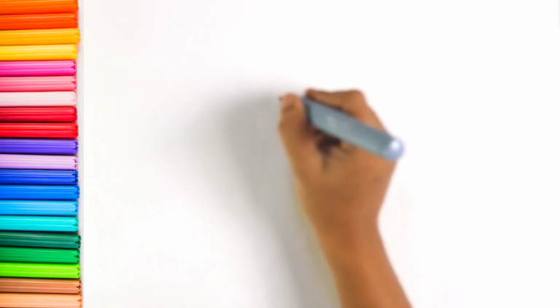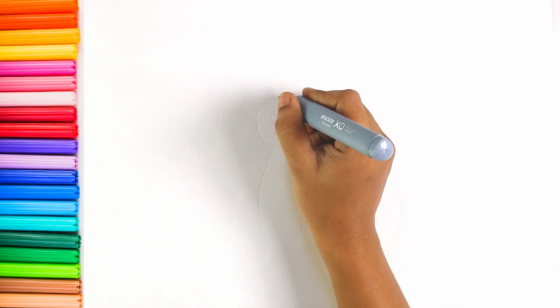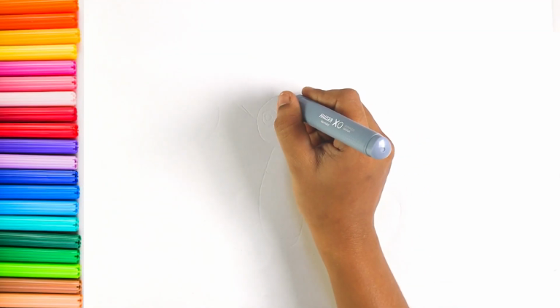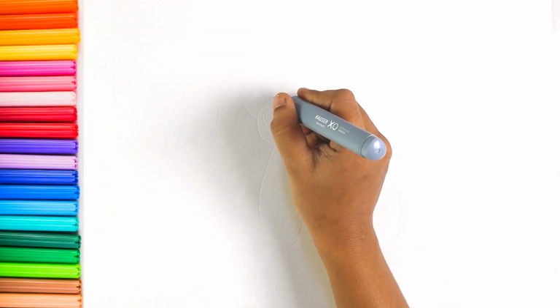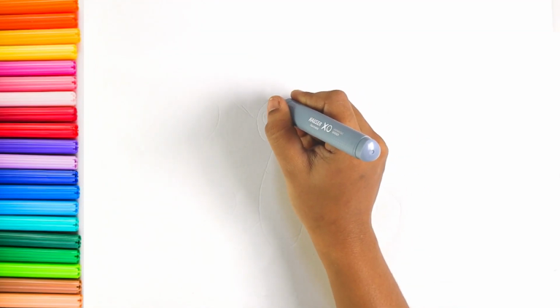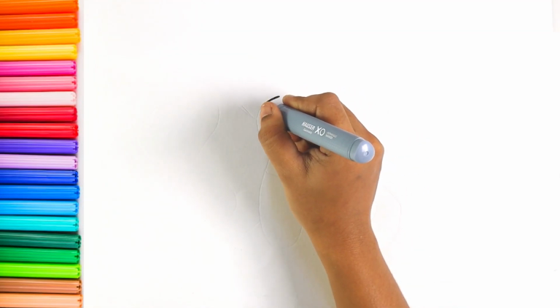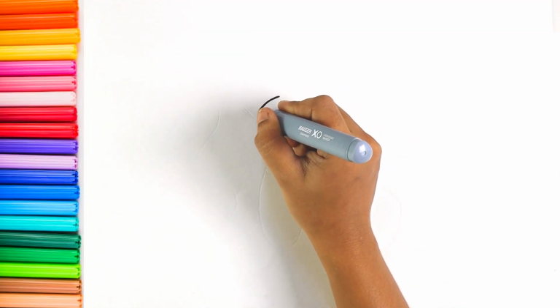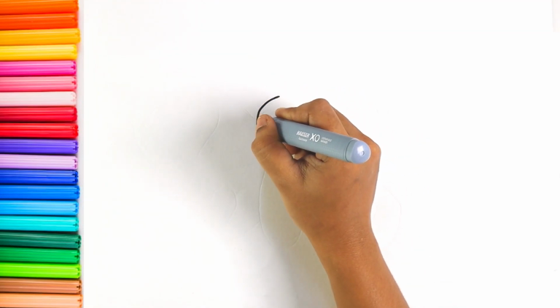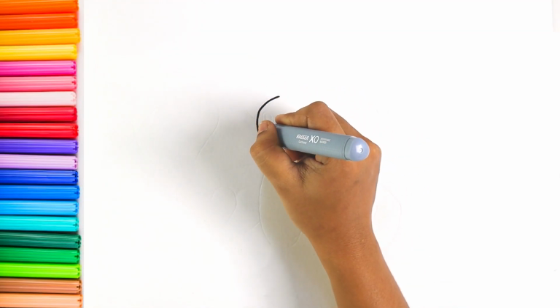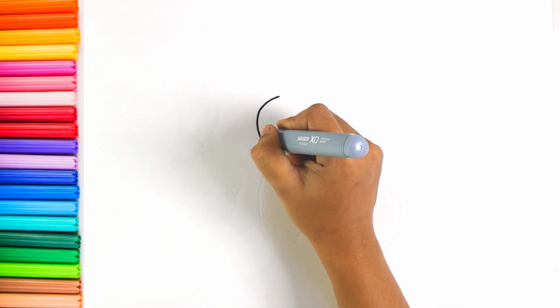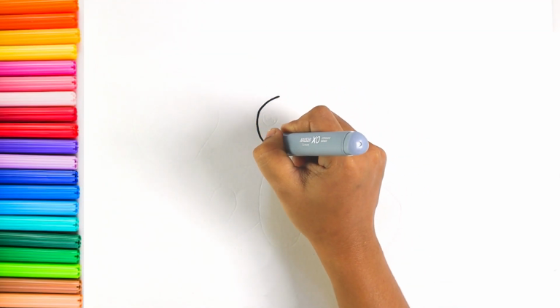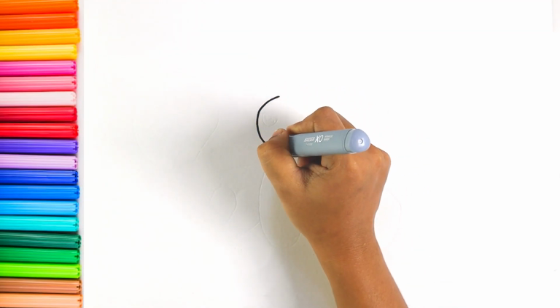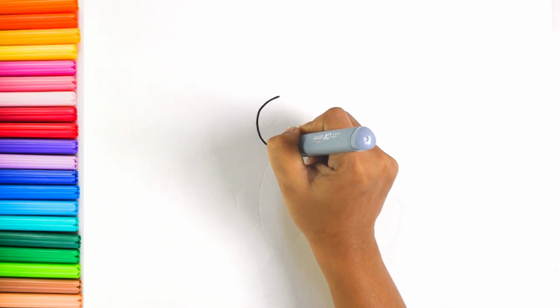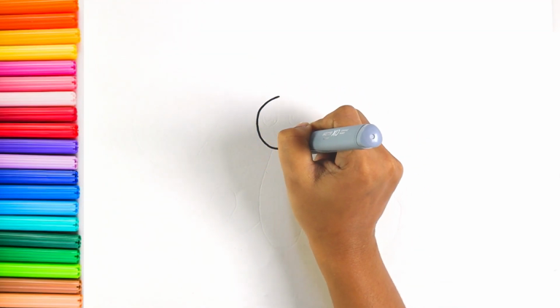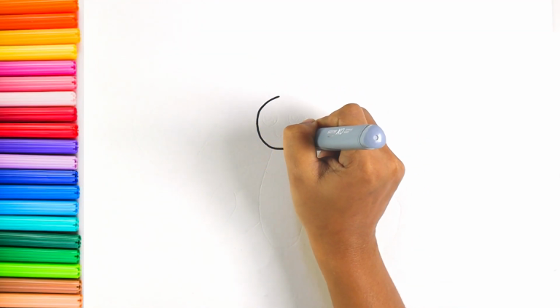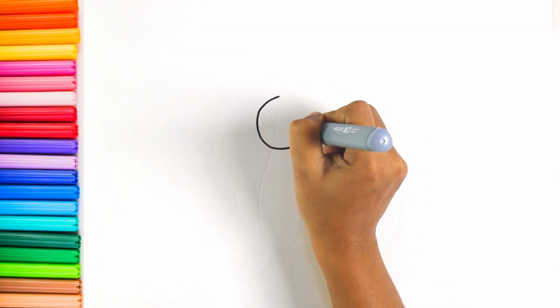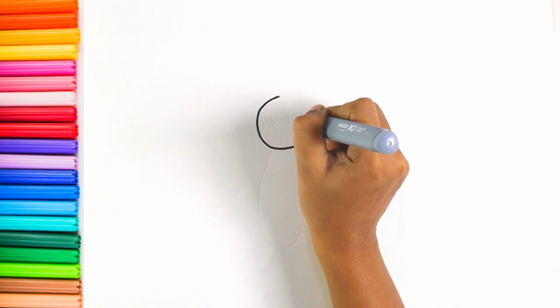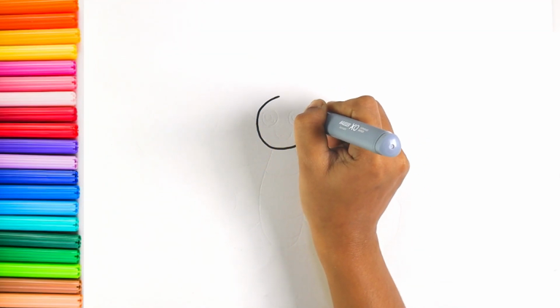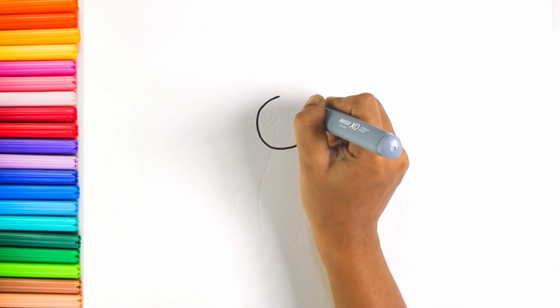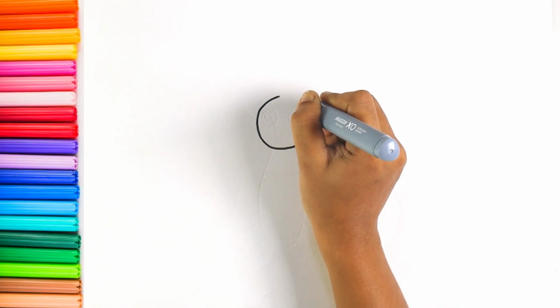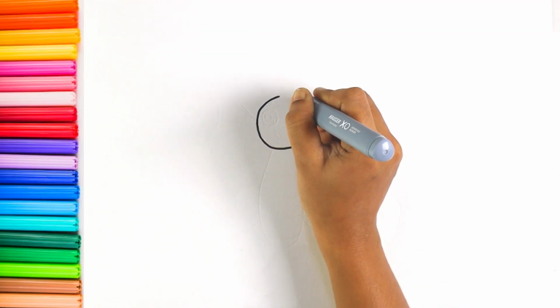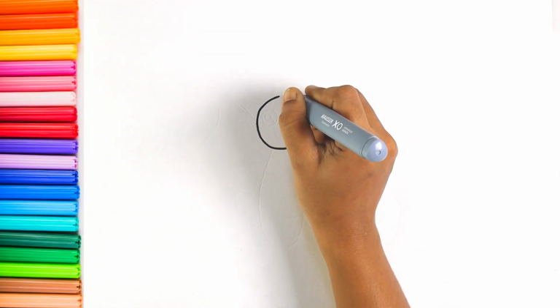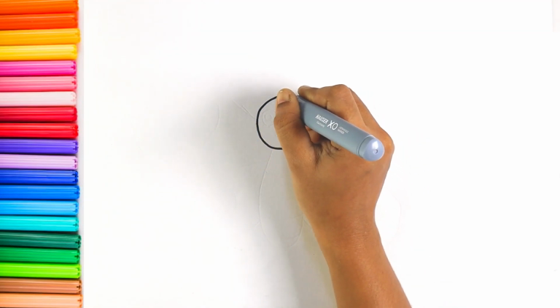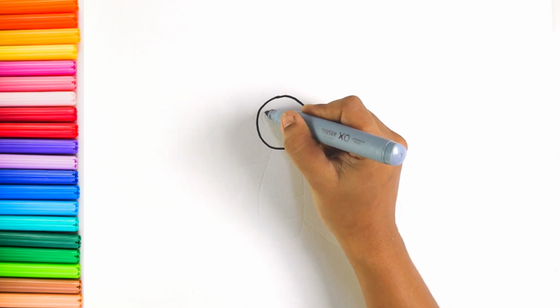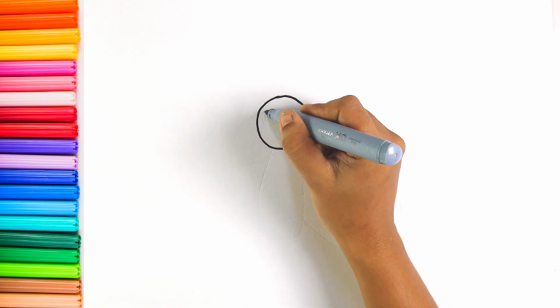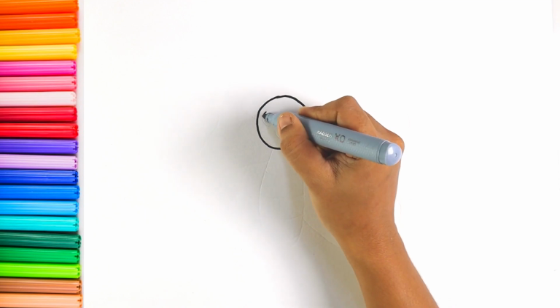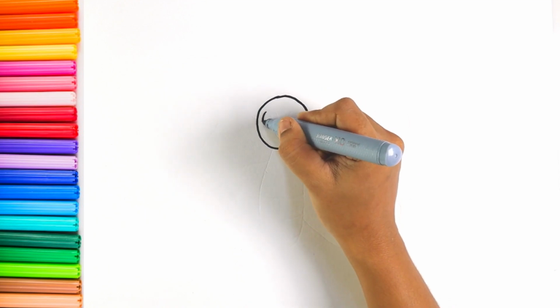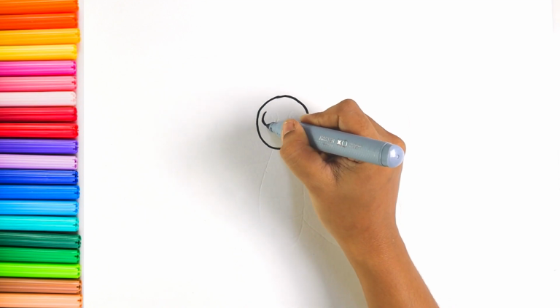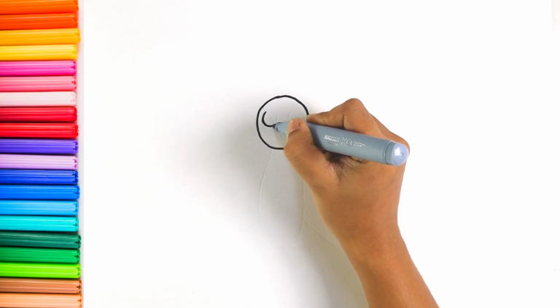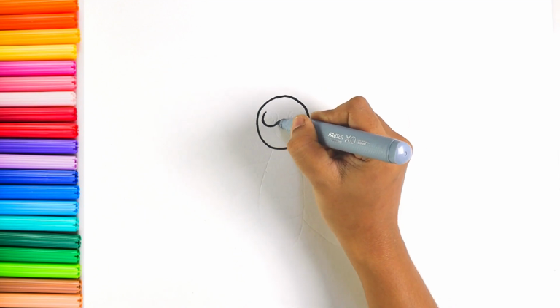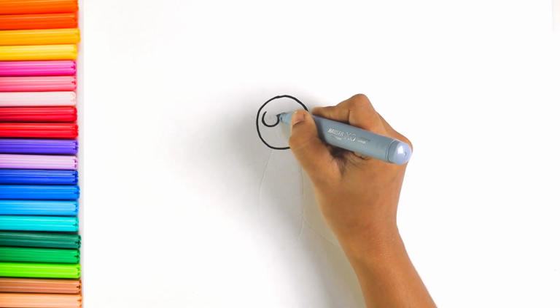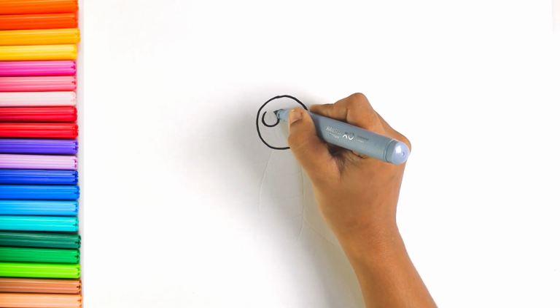Hello guys! Let's learn how to draw a cute butterfly.